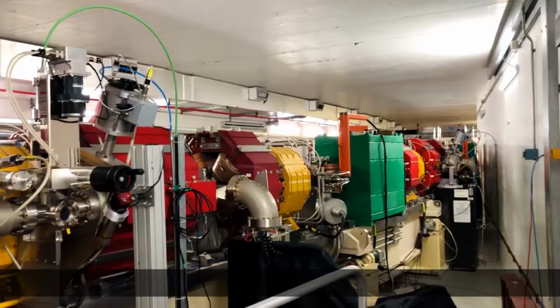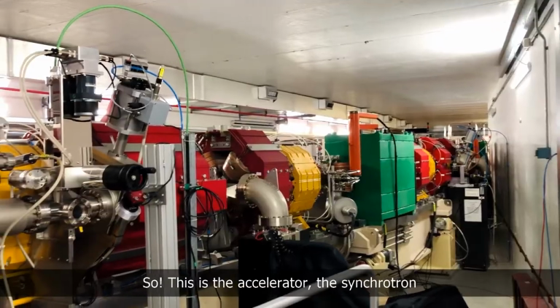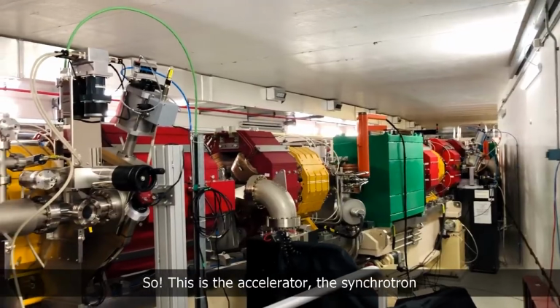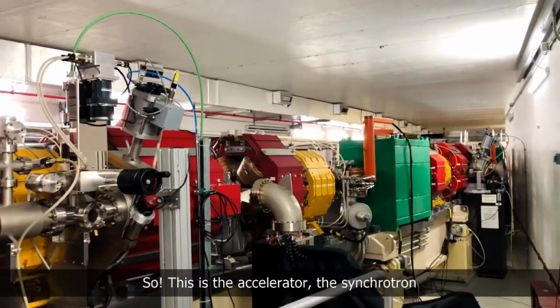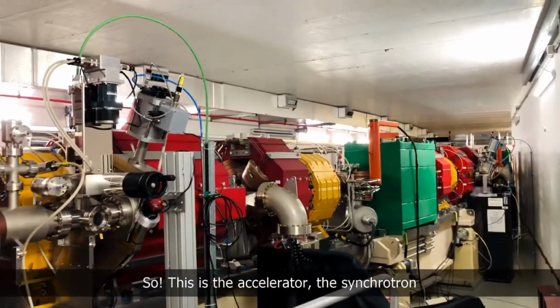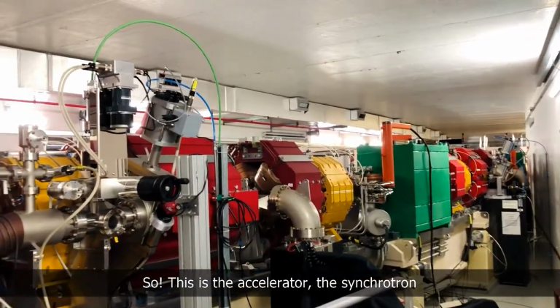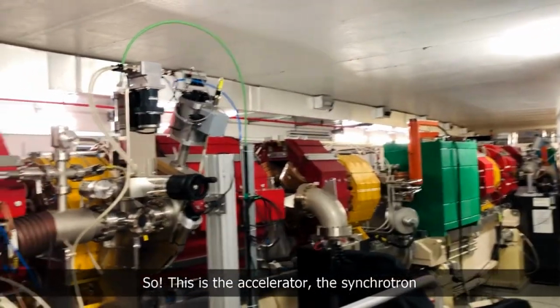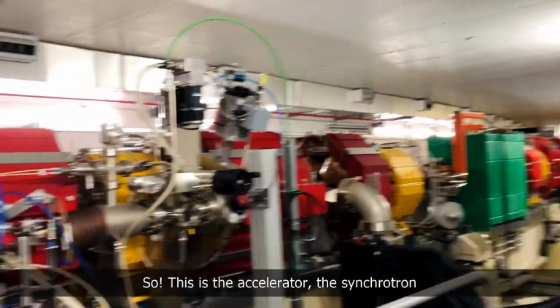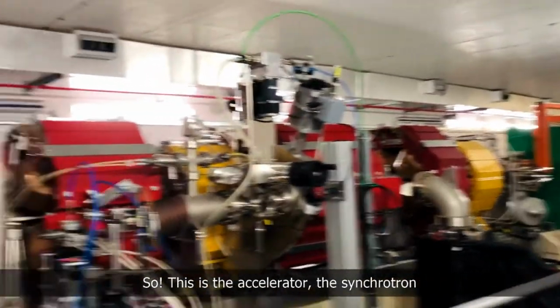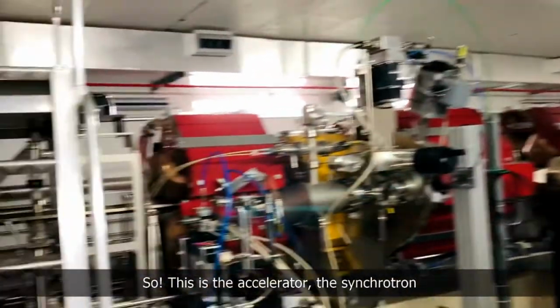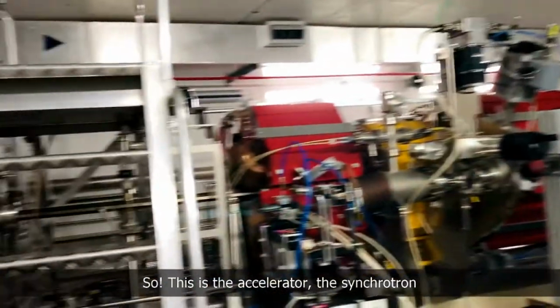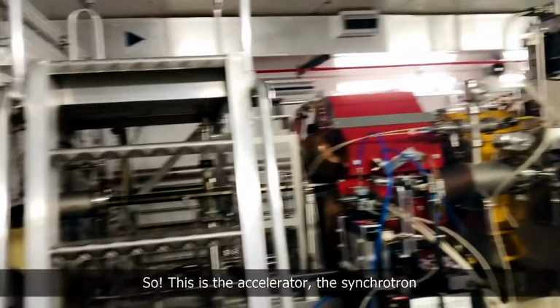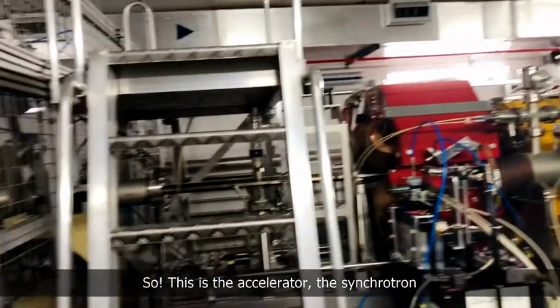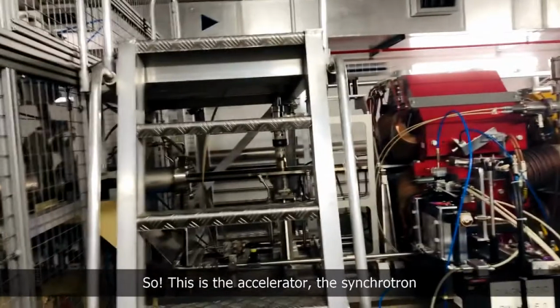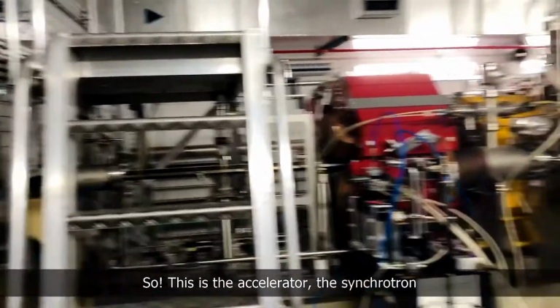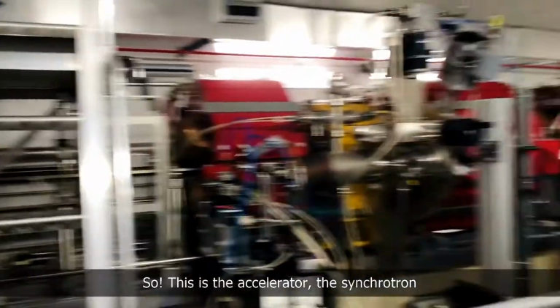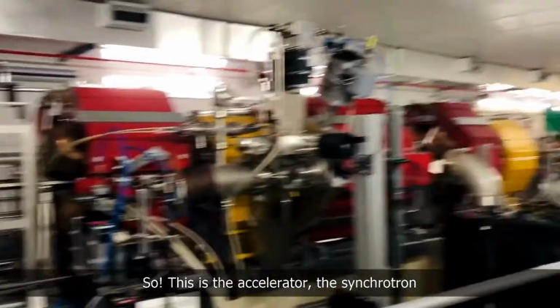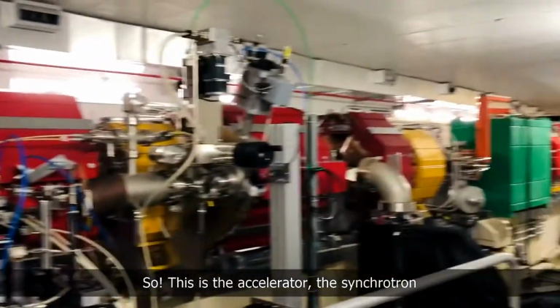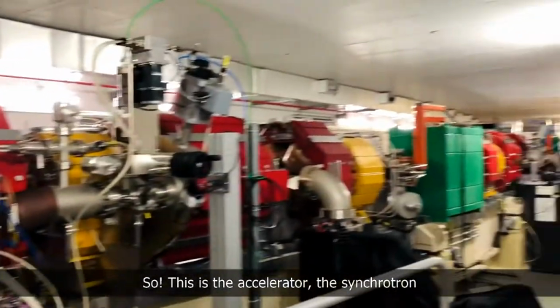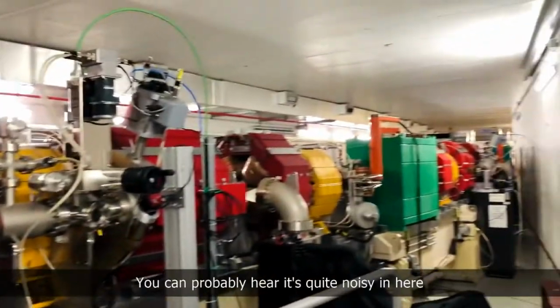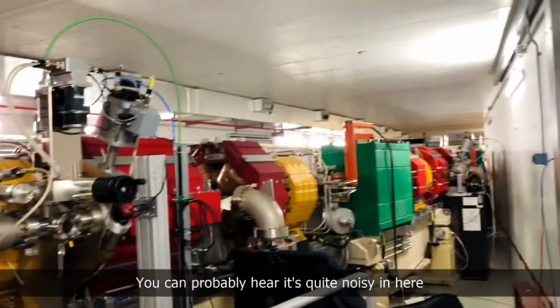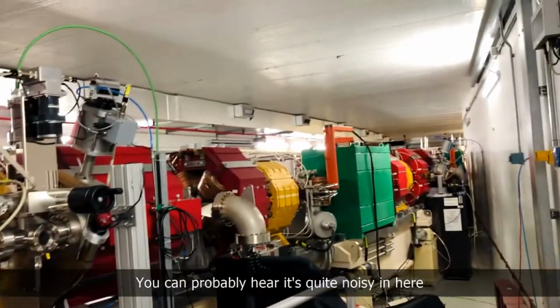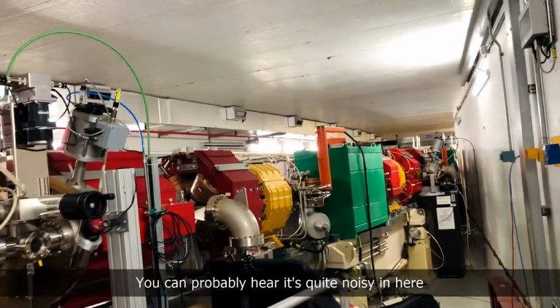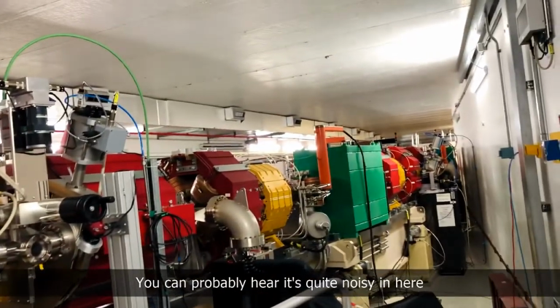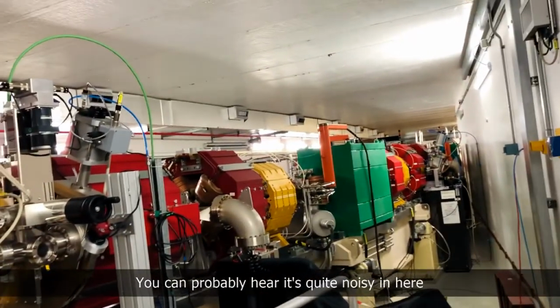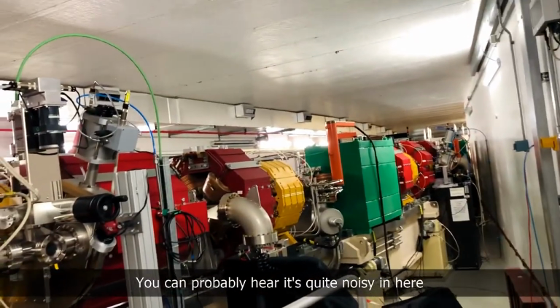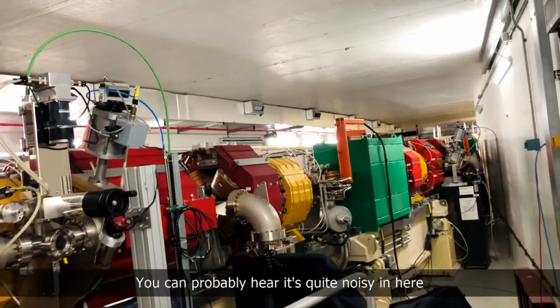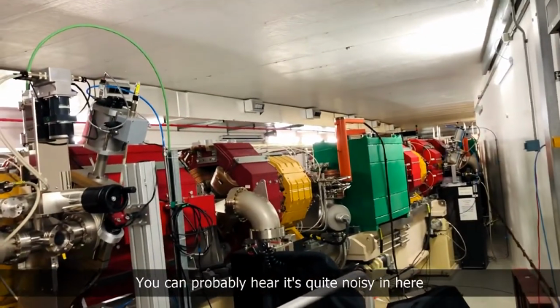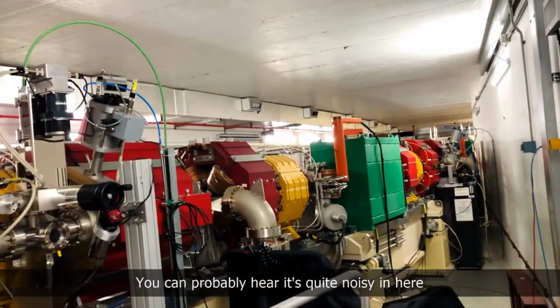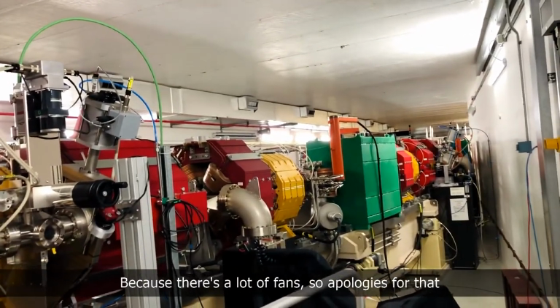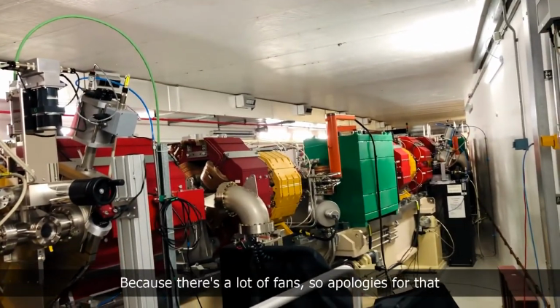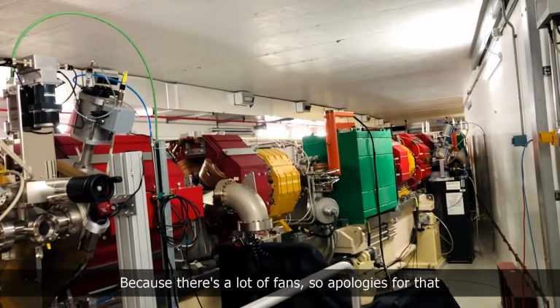This is the accelerator — this is the synchrotron. You can probably hear it's quite noisy in here because there are a lot of fans.